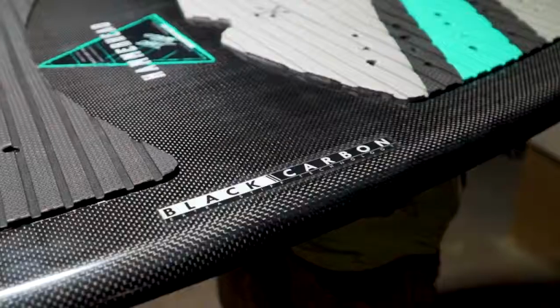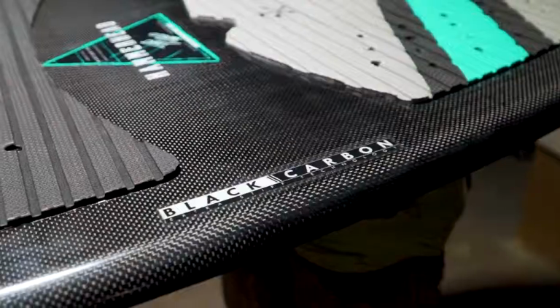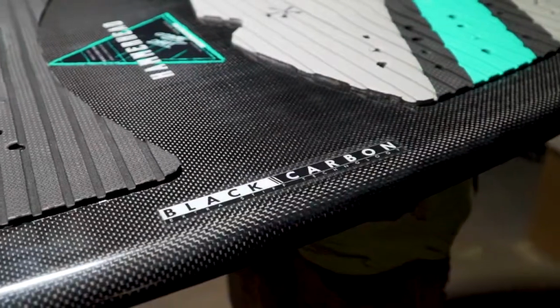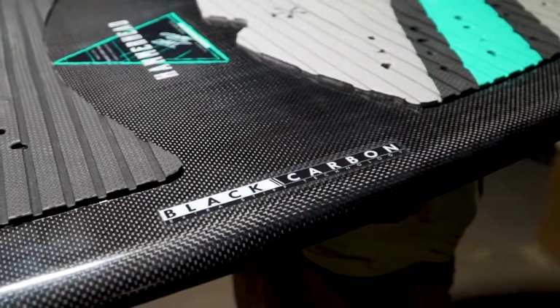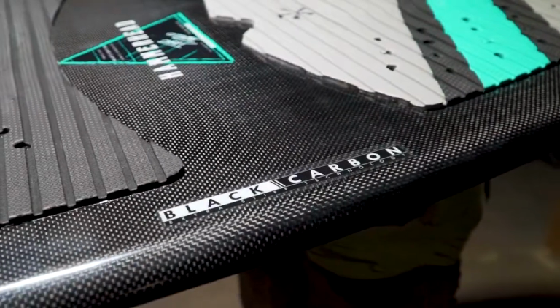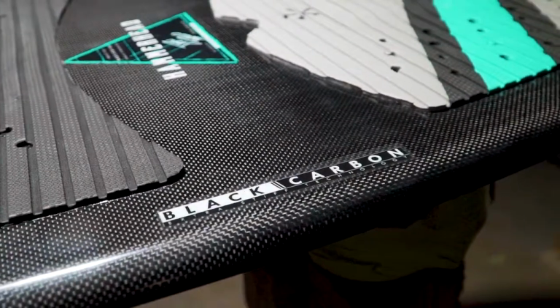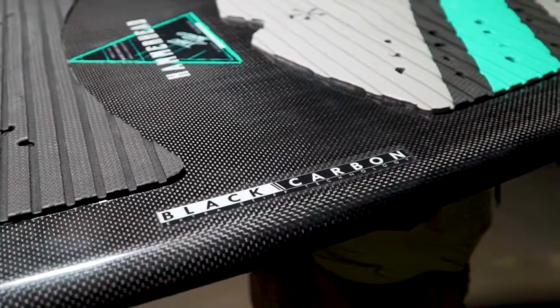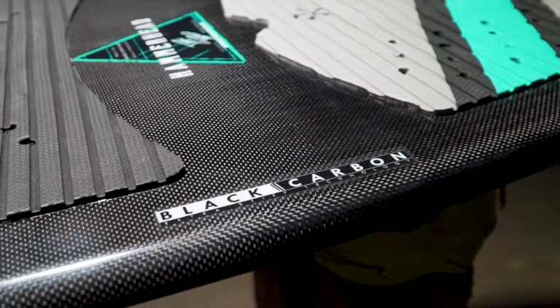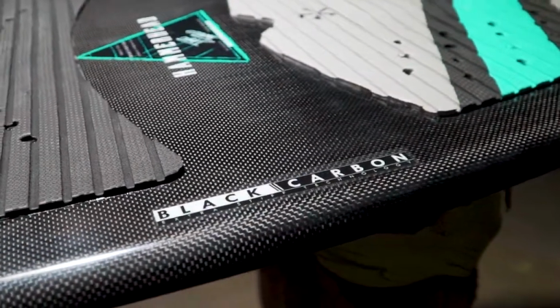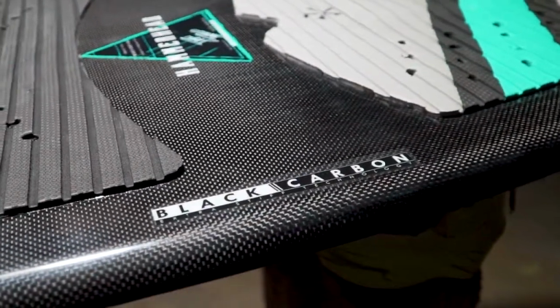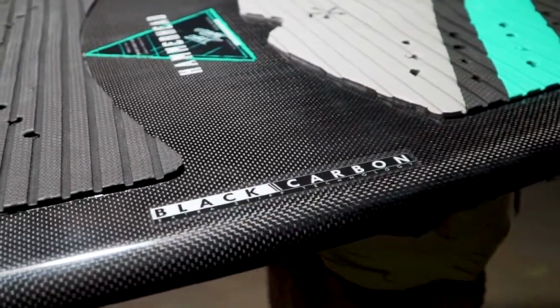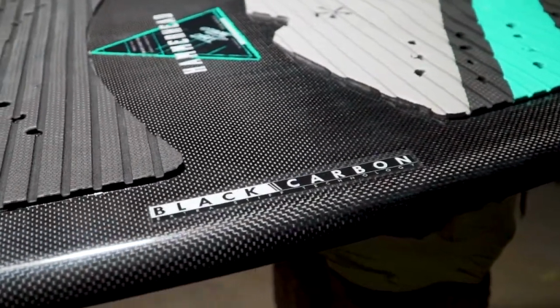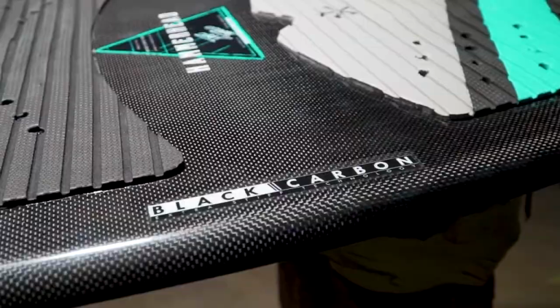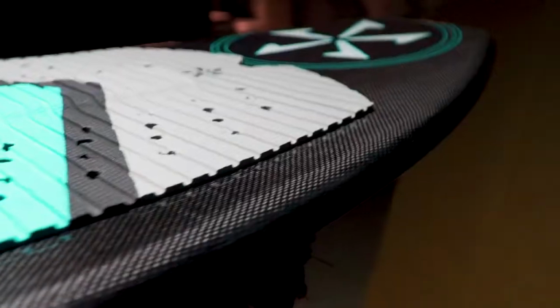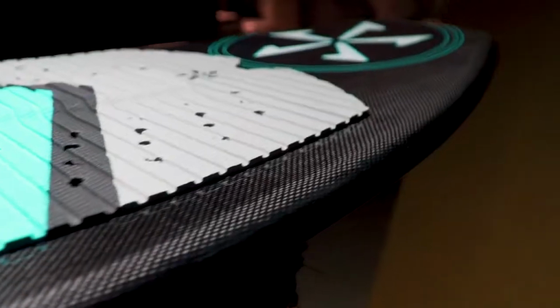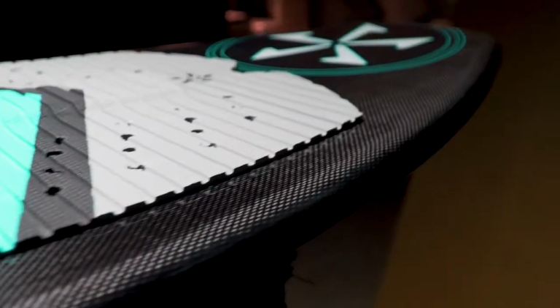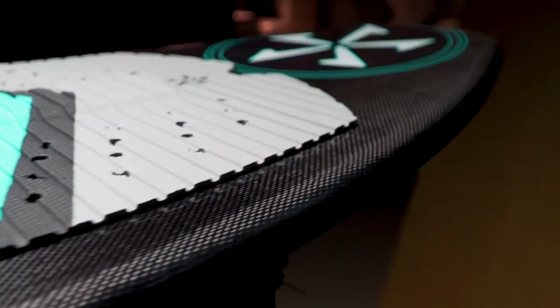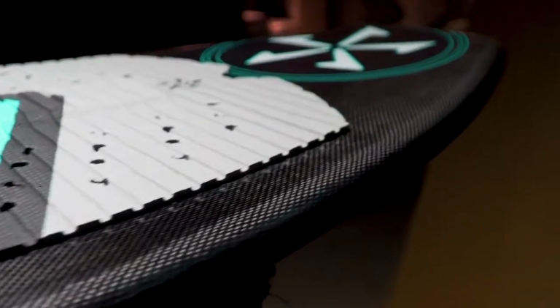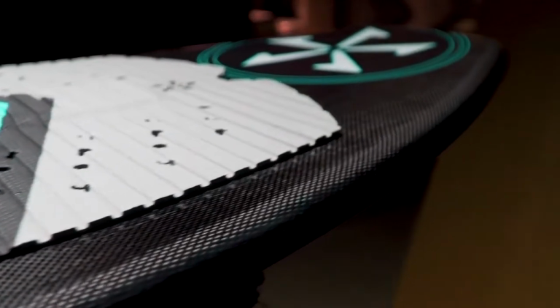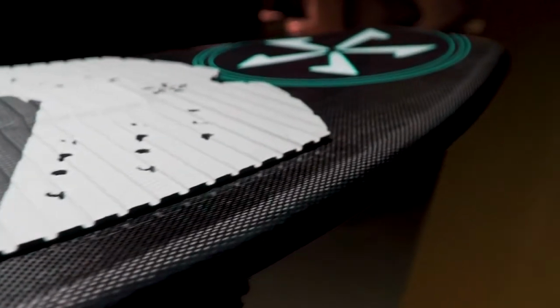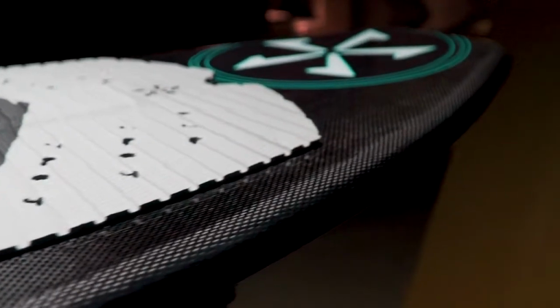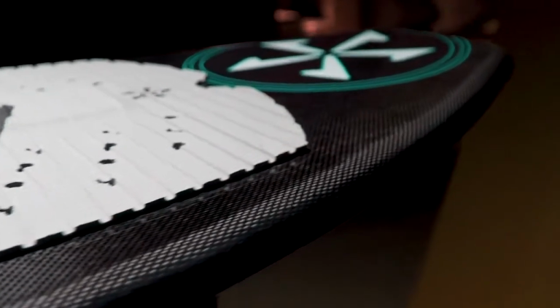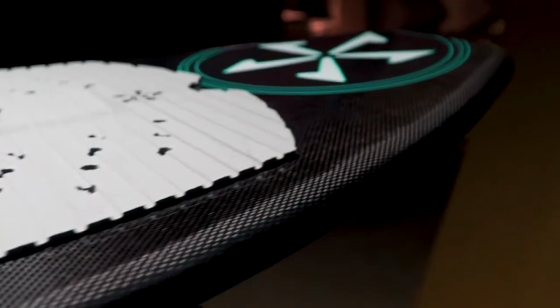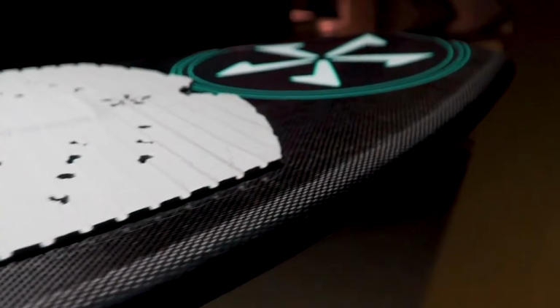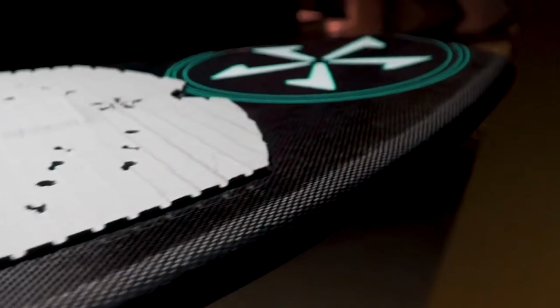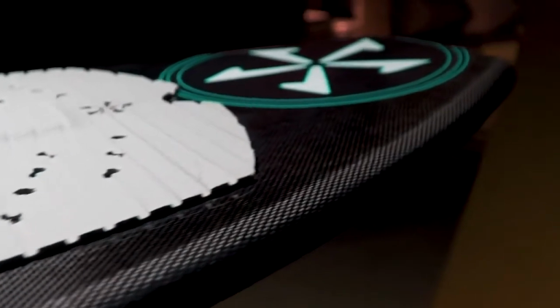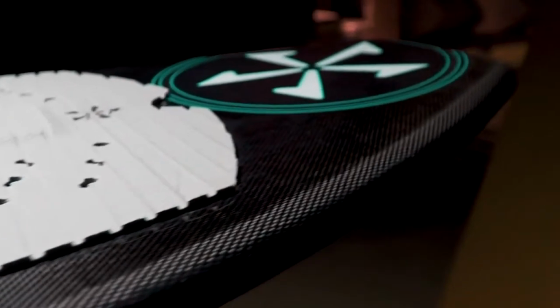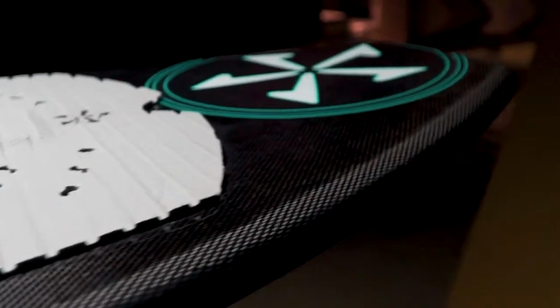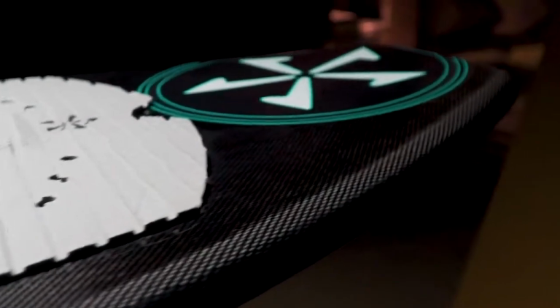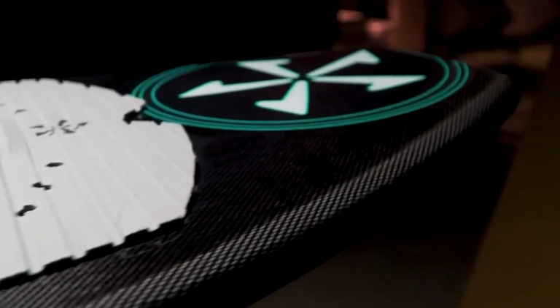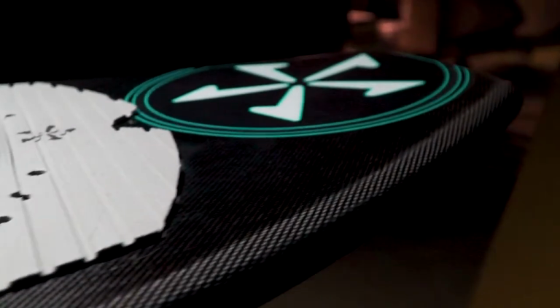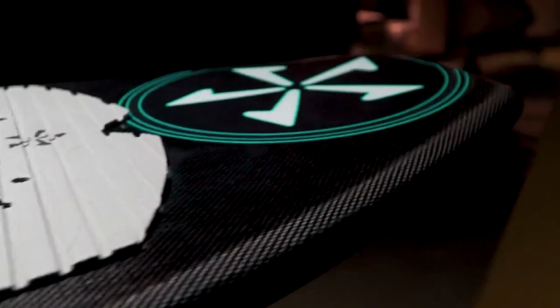Wrapped with our carbon fiber technology, the Hammerhead stays stiff and true to shape for maximum speed and pop.